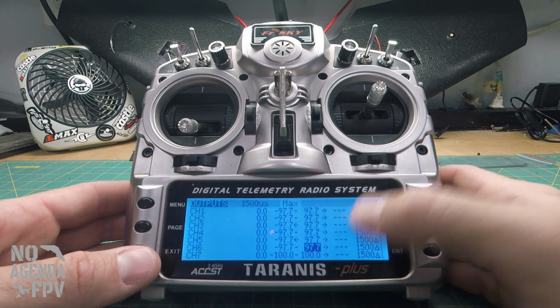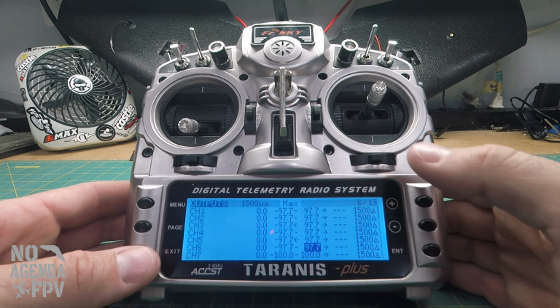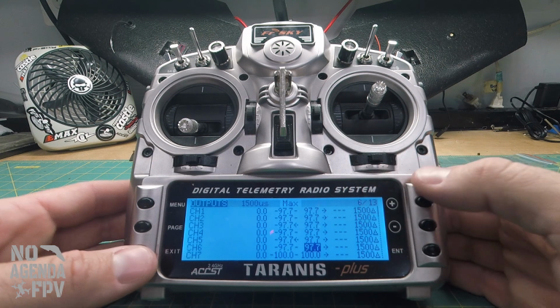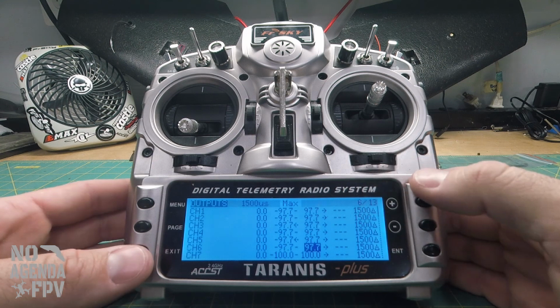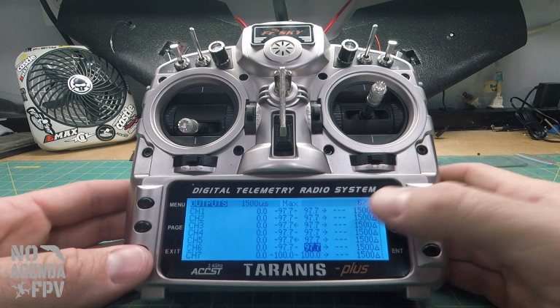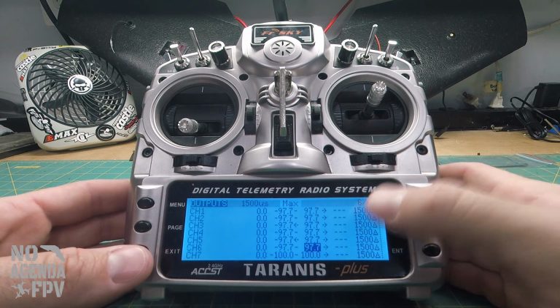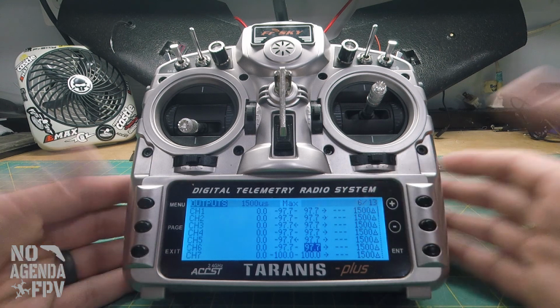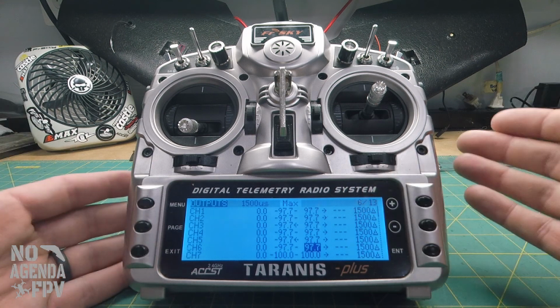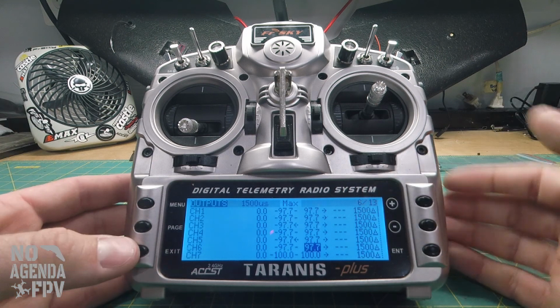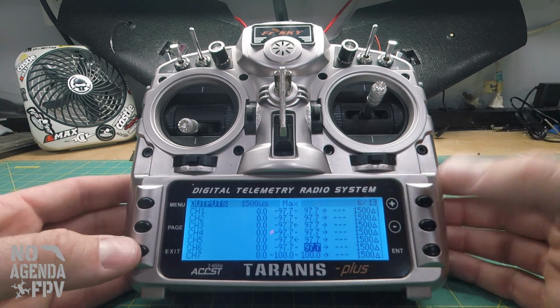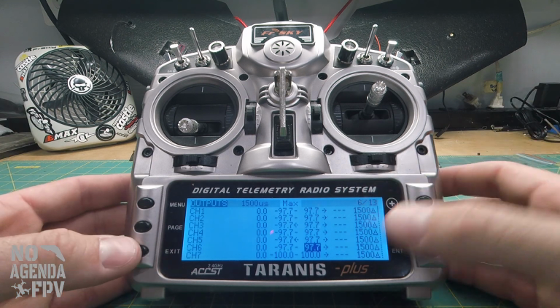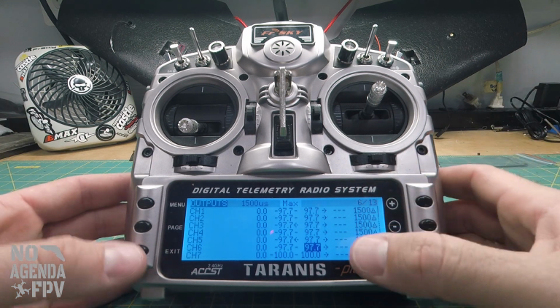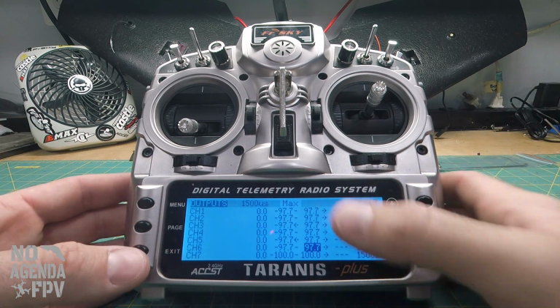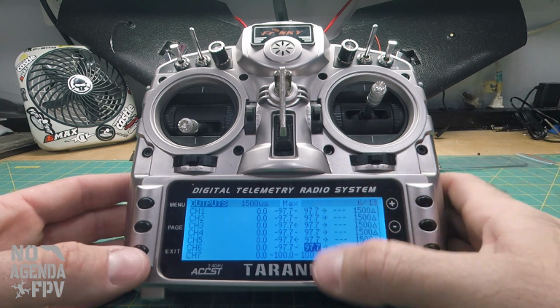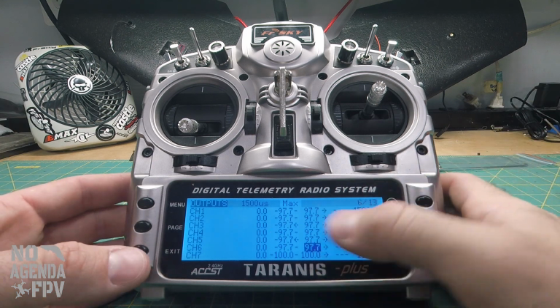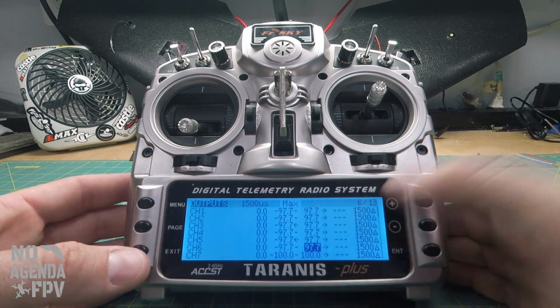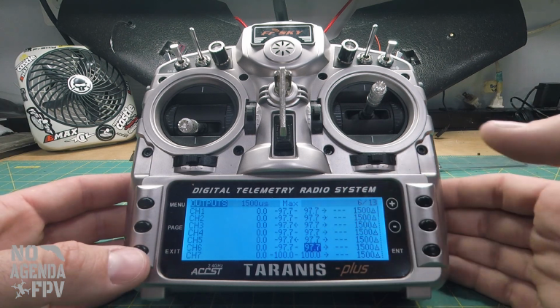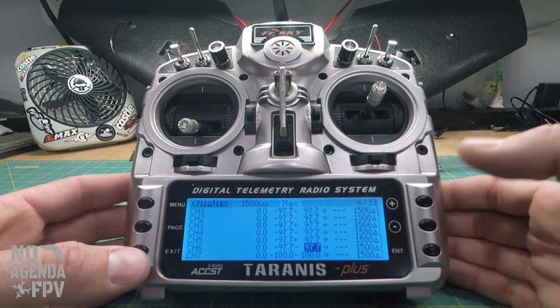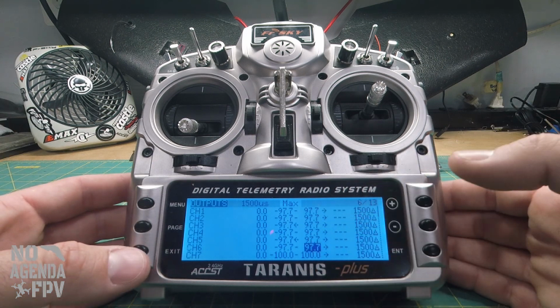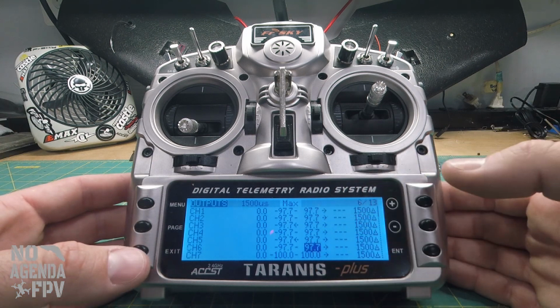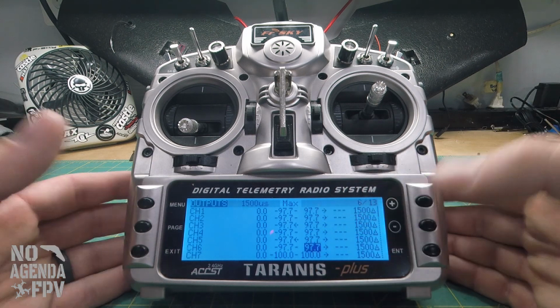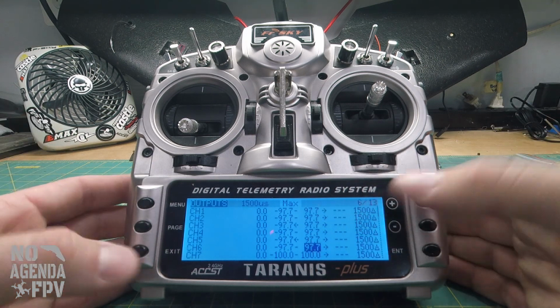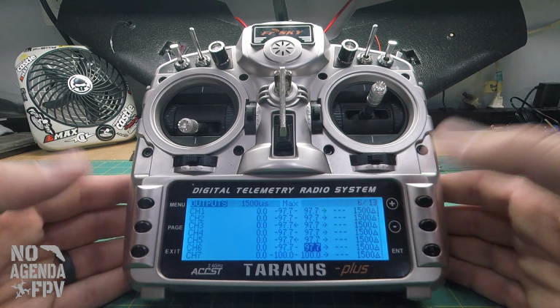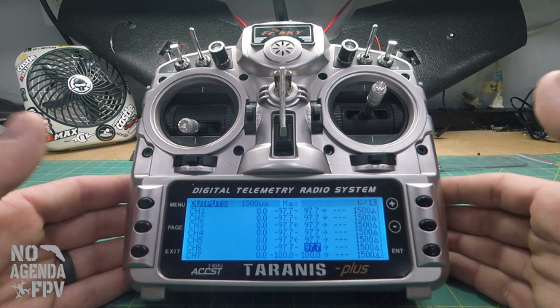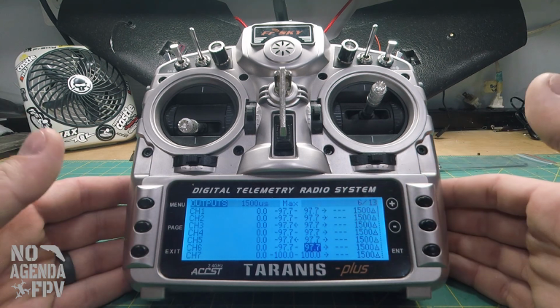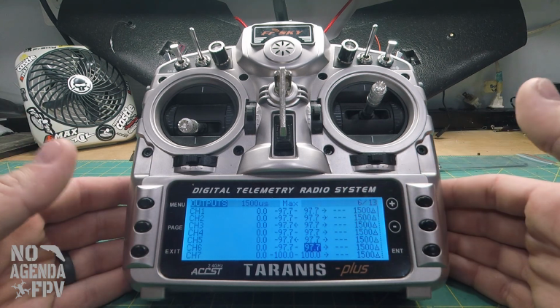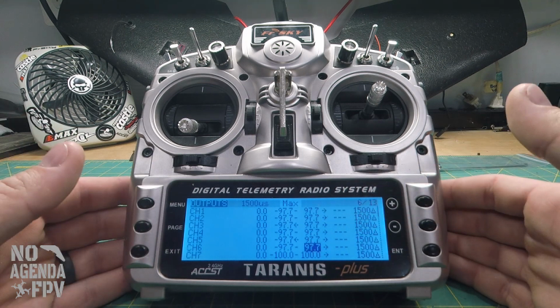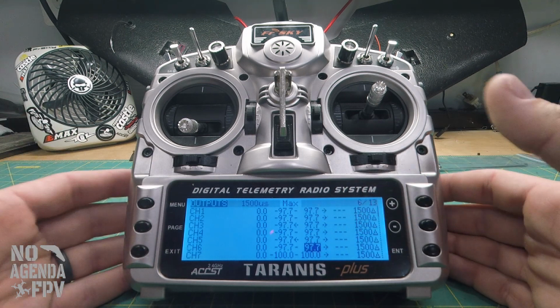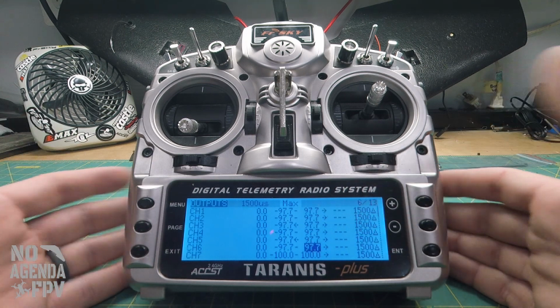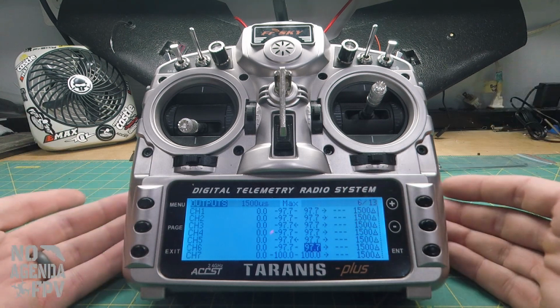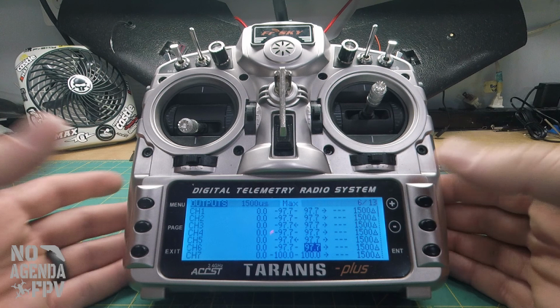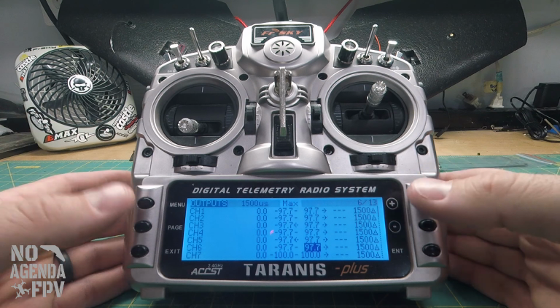We only have 6 channels set up for now. Any channels you use, you're going to need to do this for to get them to work properly, so just keep that in mind.